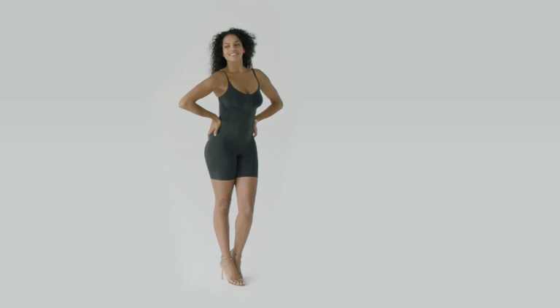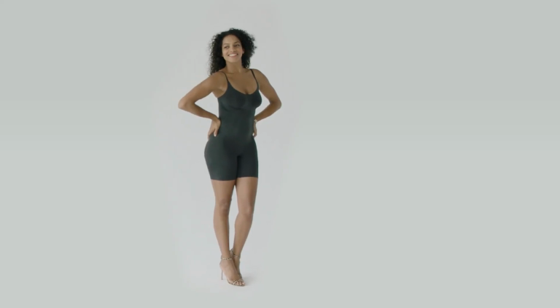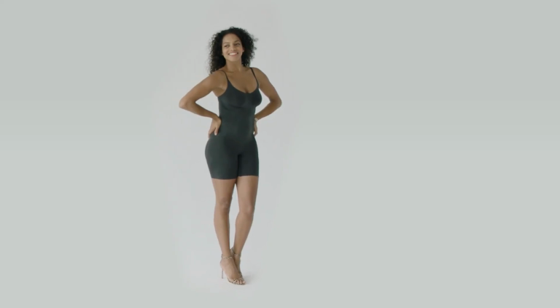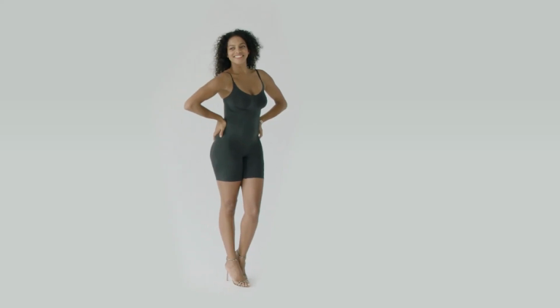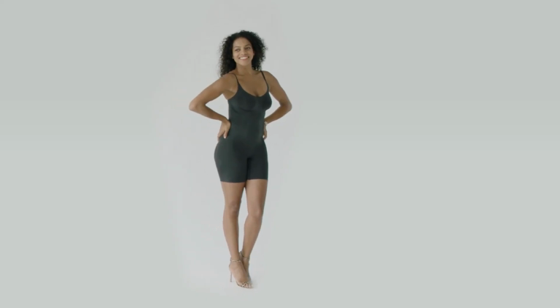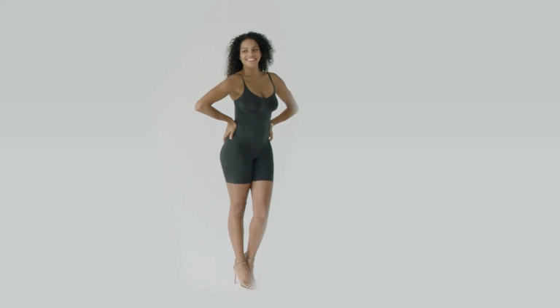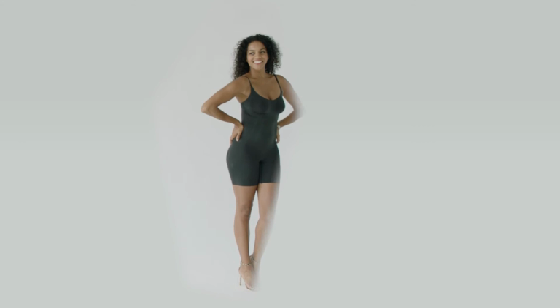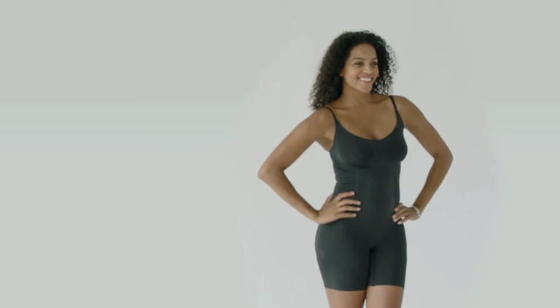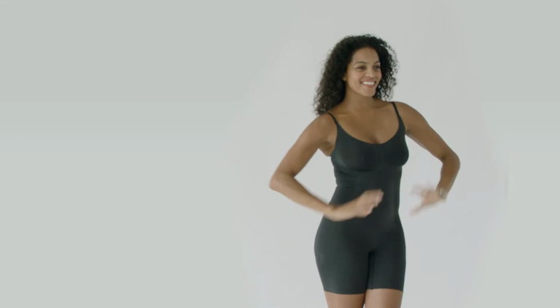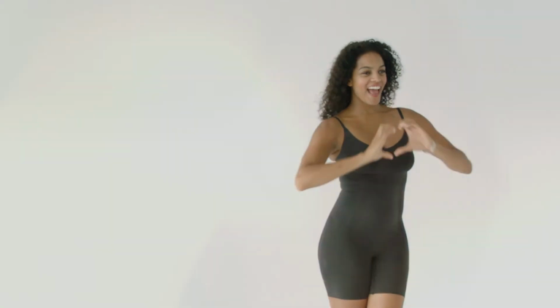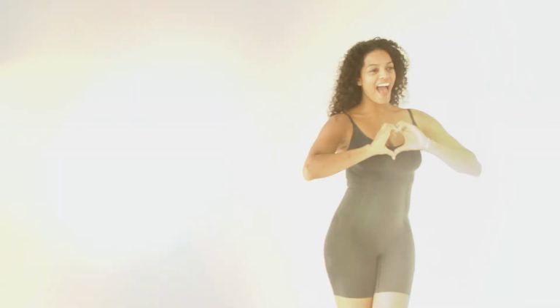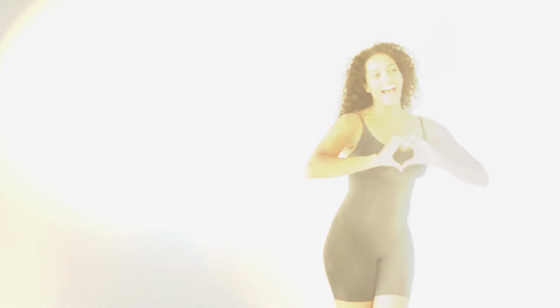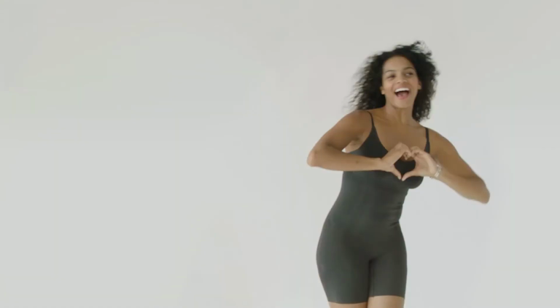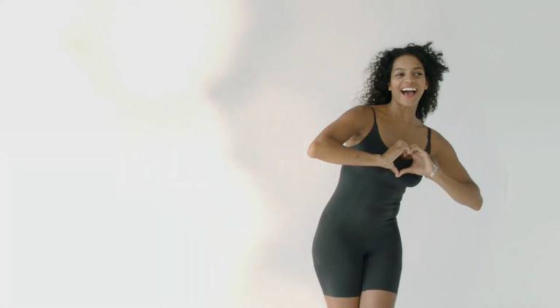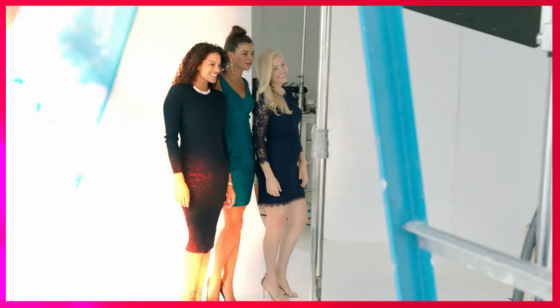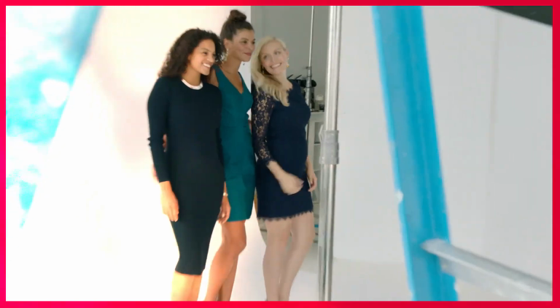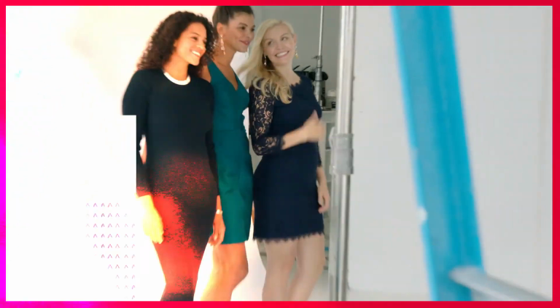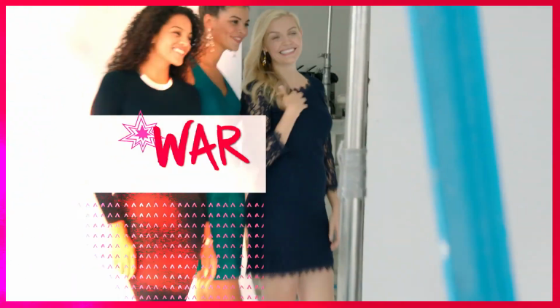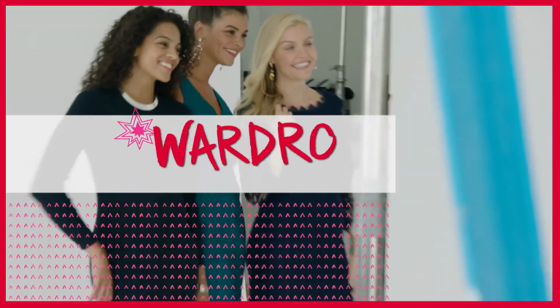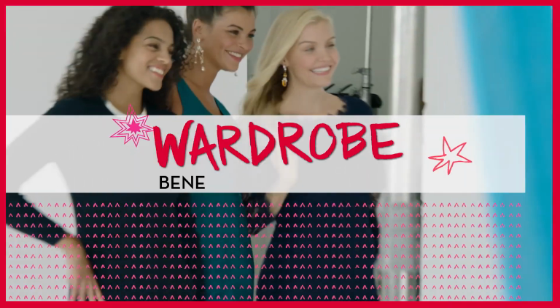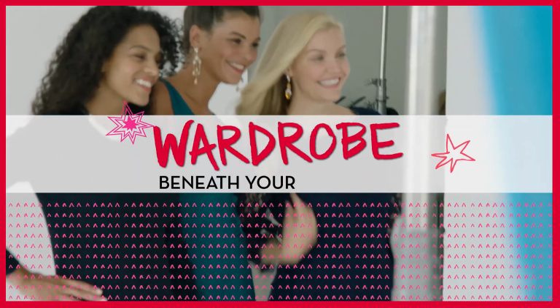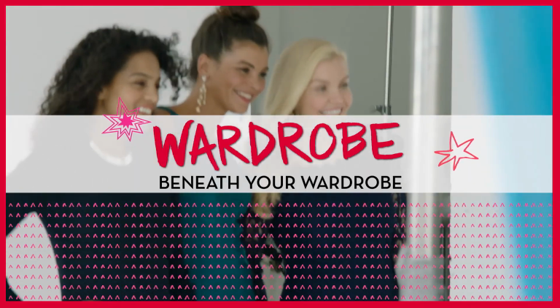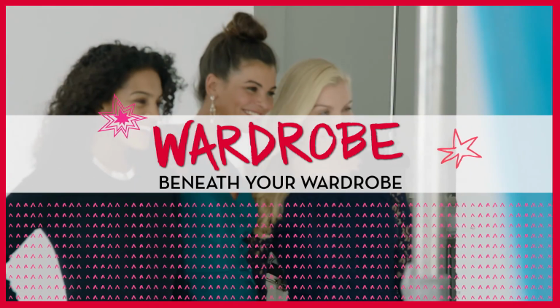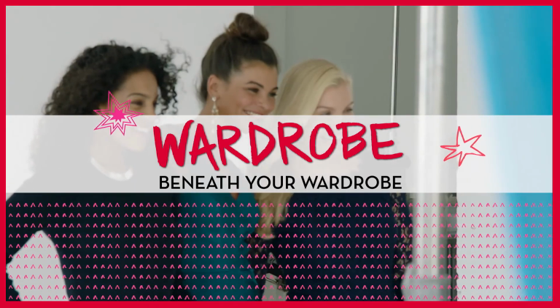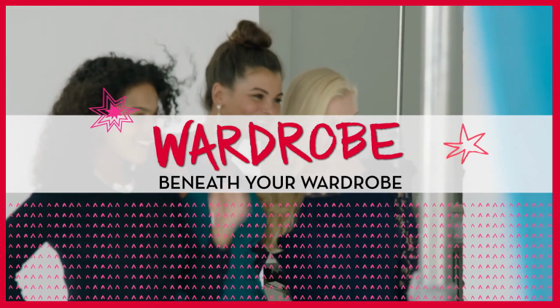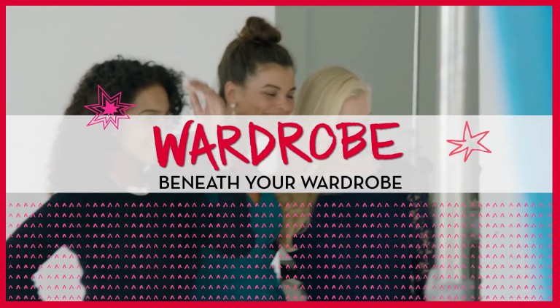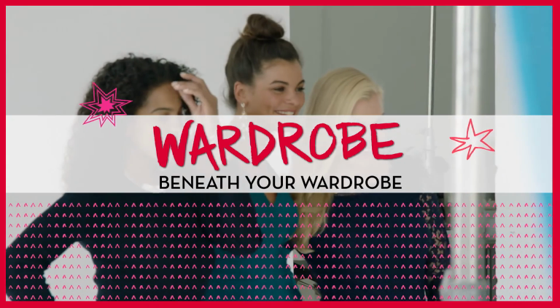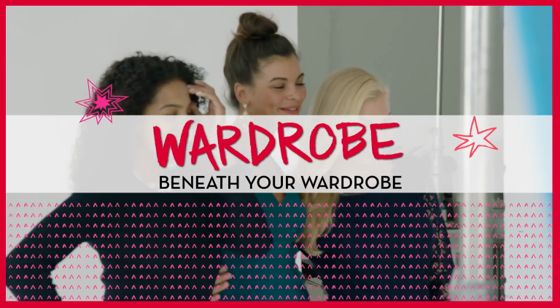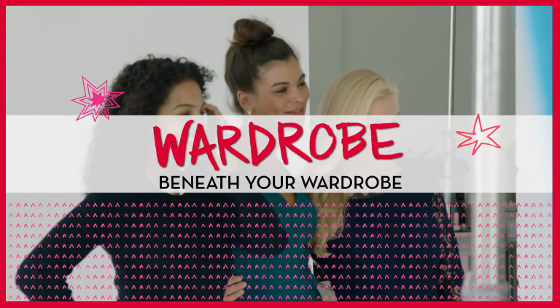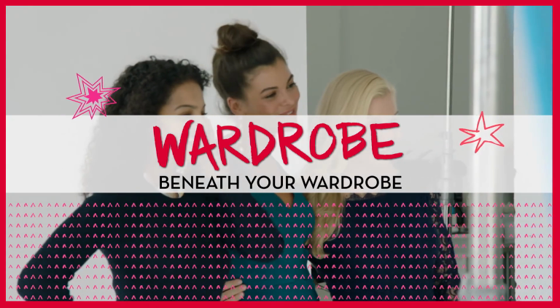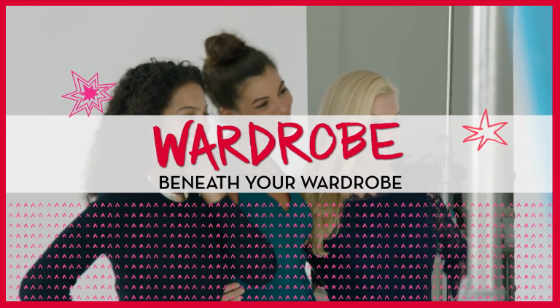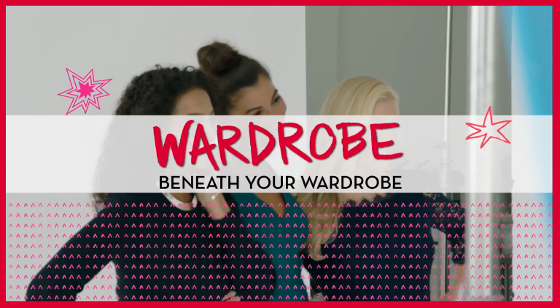So remember, you are in control. But Spanx is there when you need us.